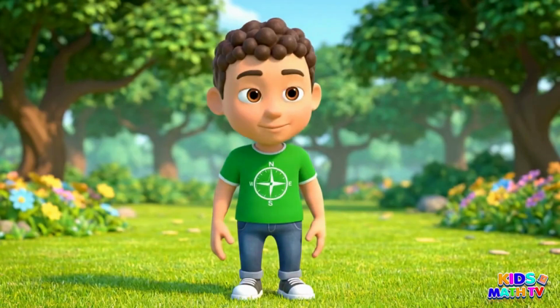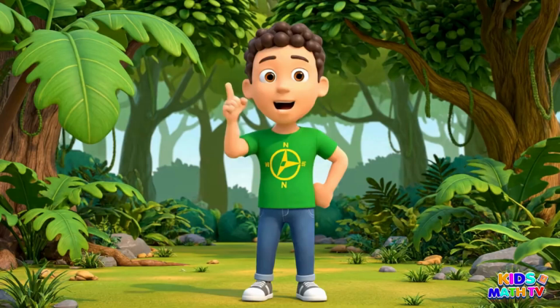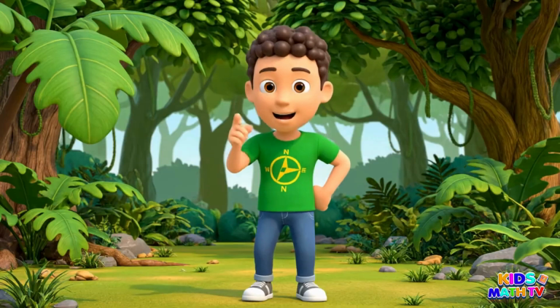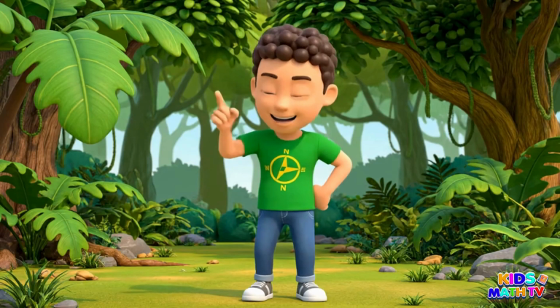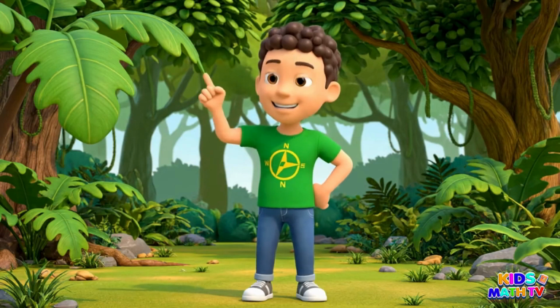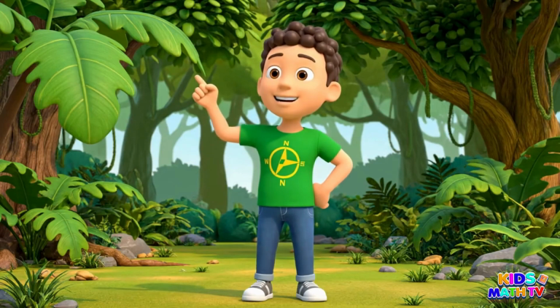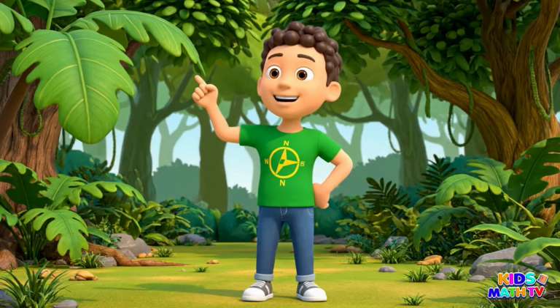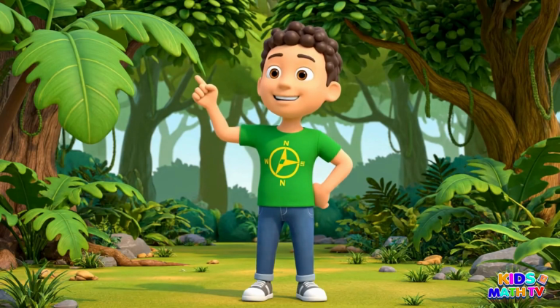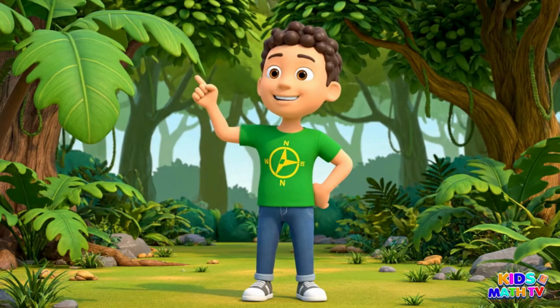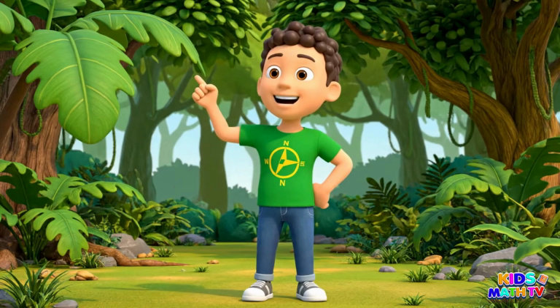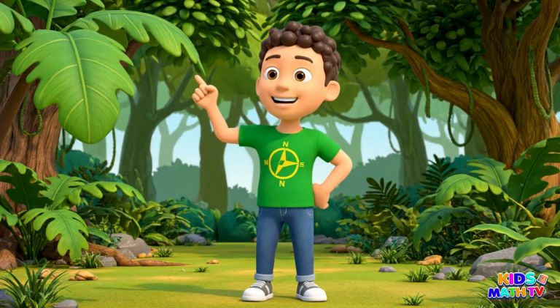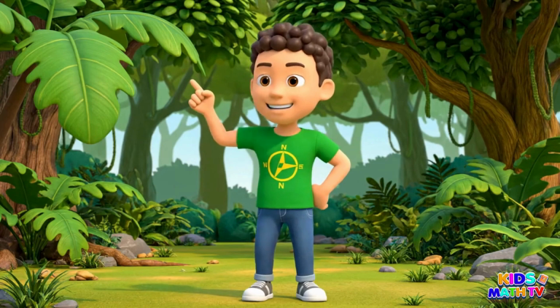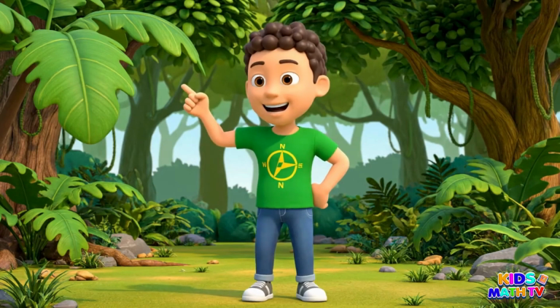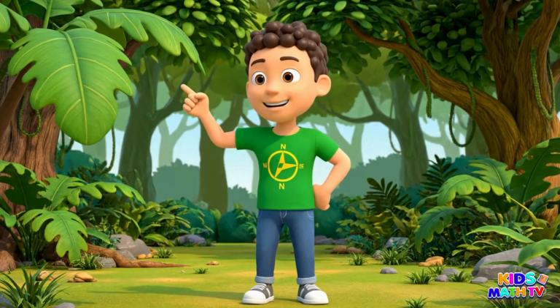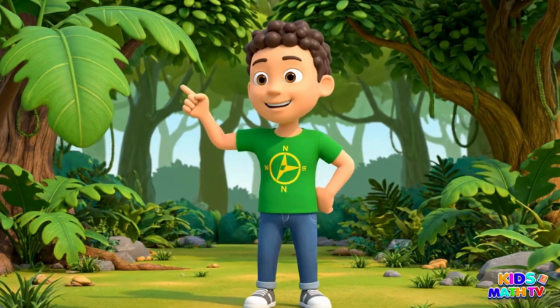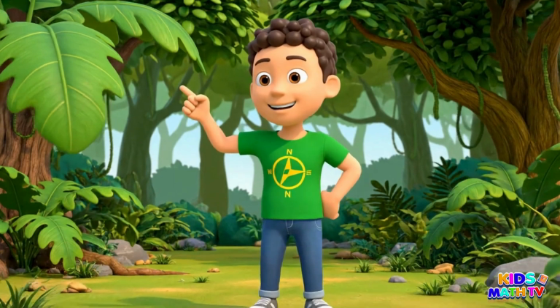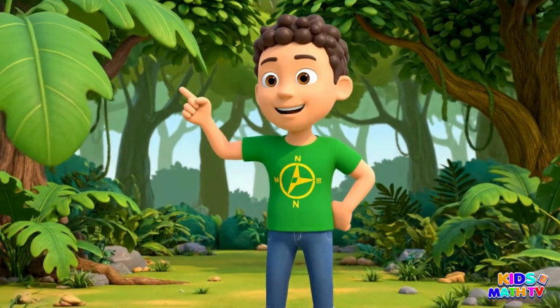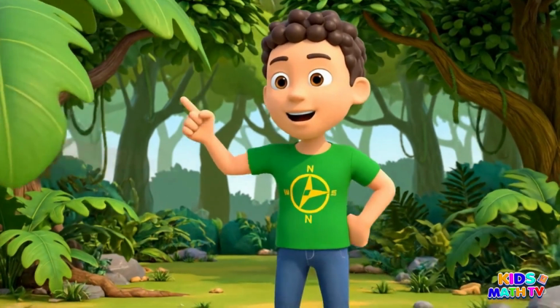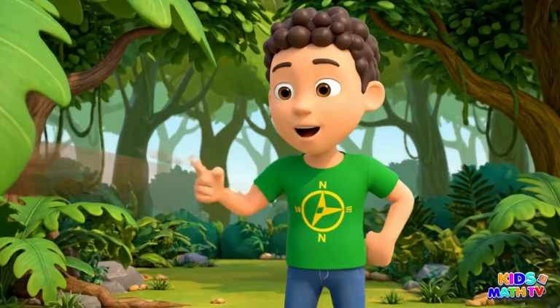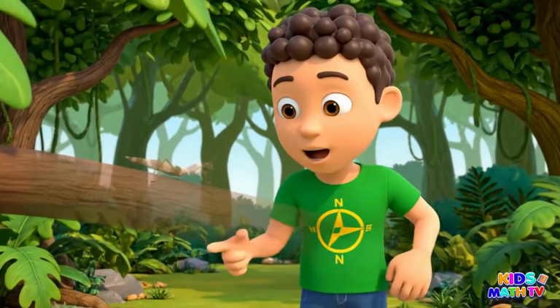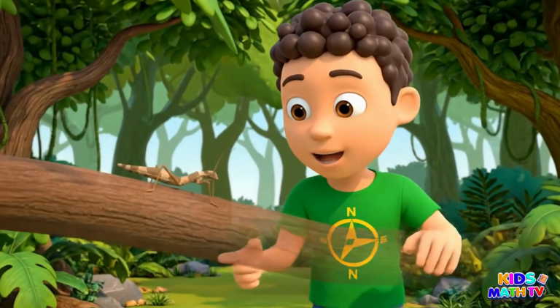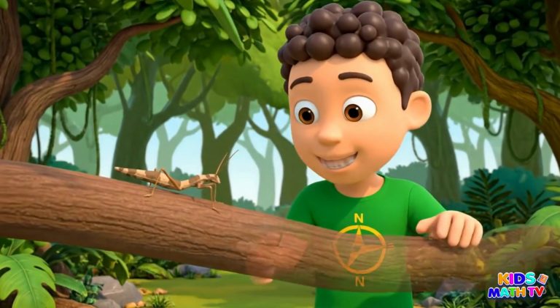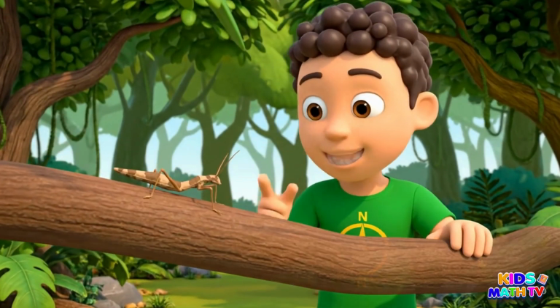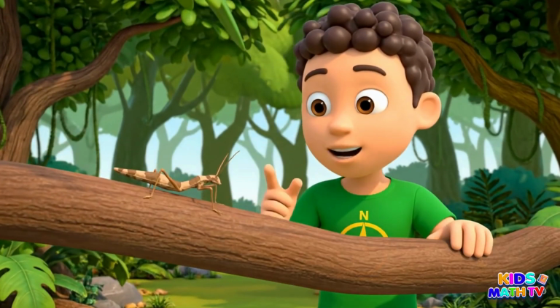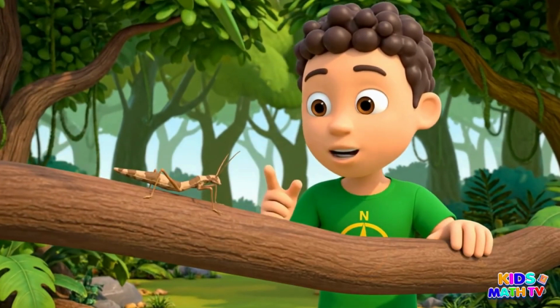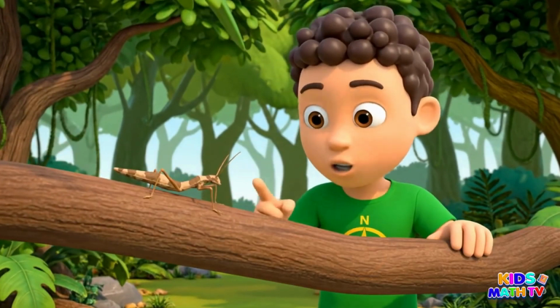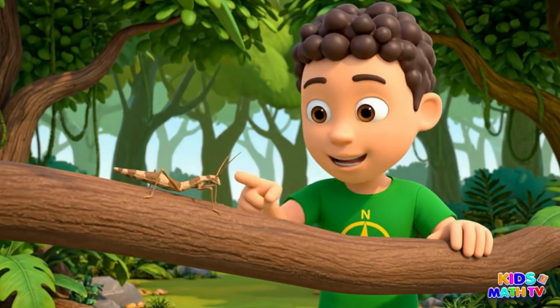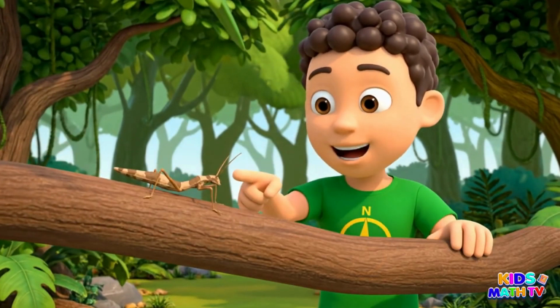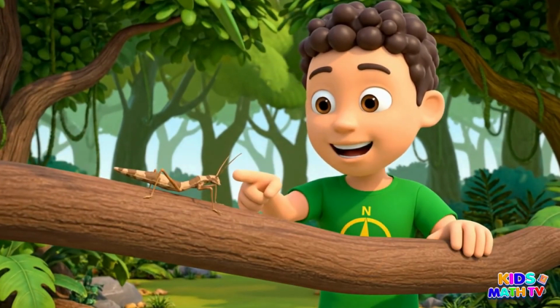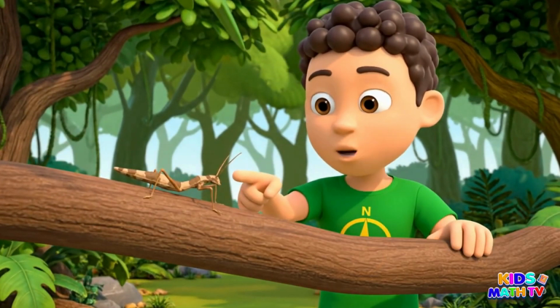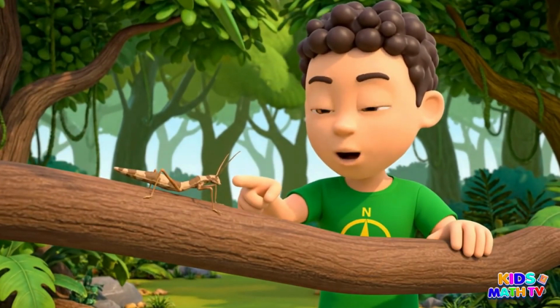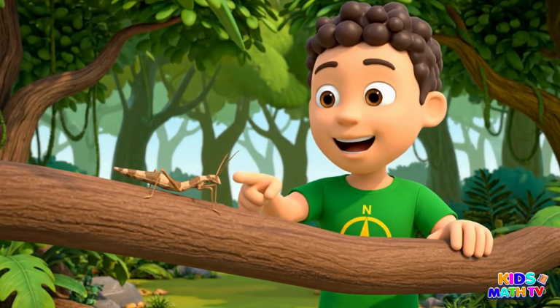This is a stick insect. It looks just like a twig.